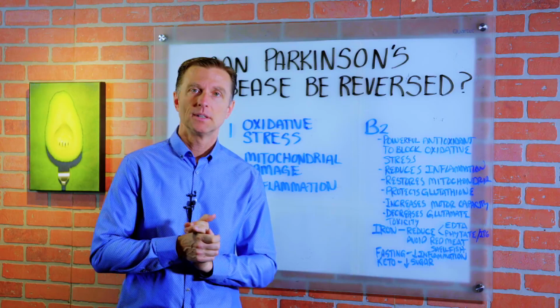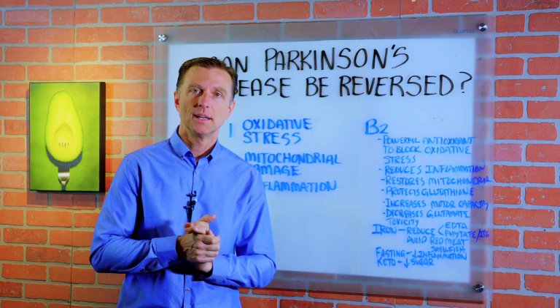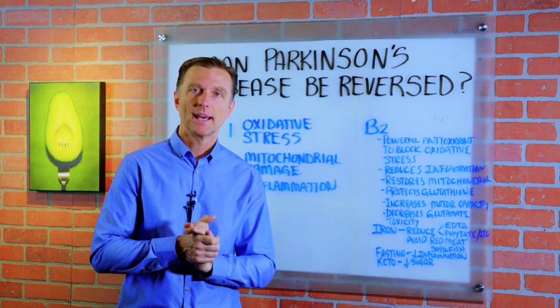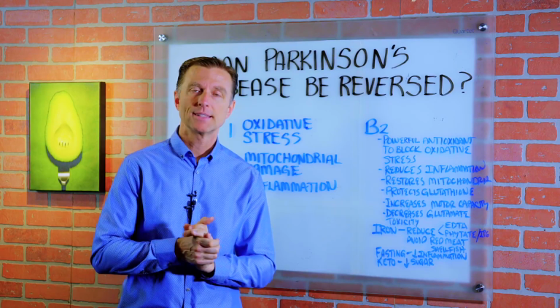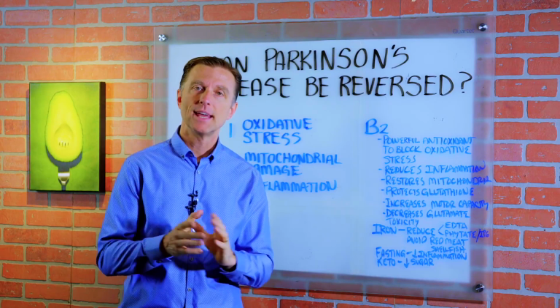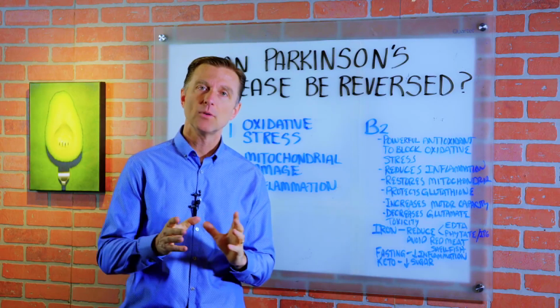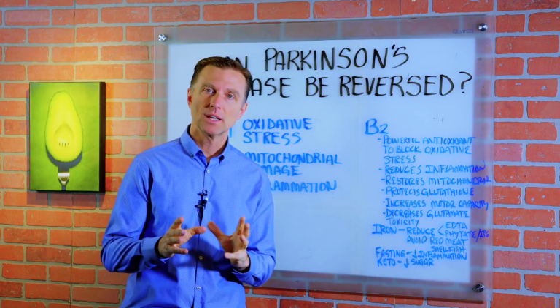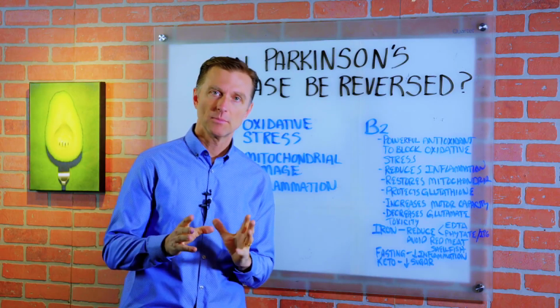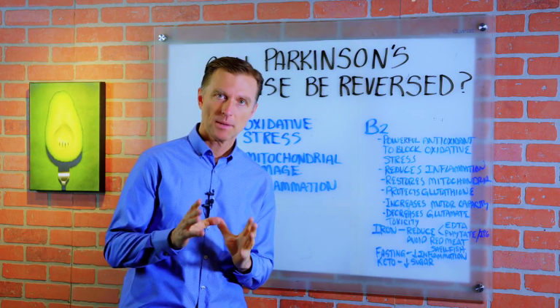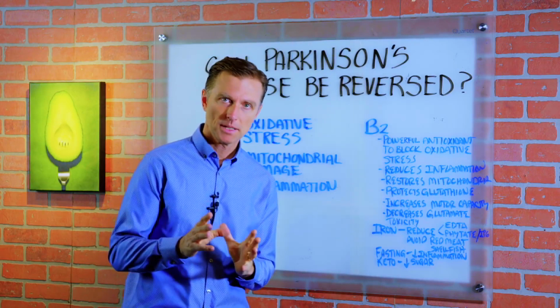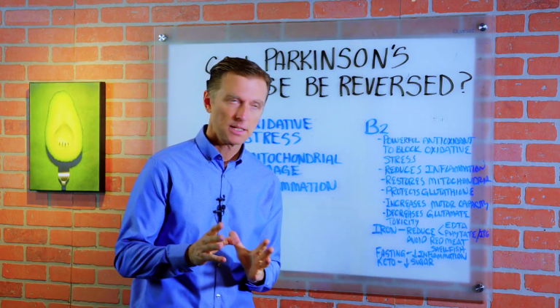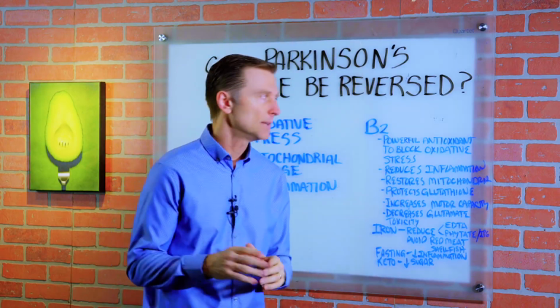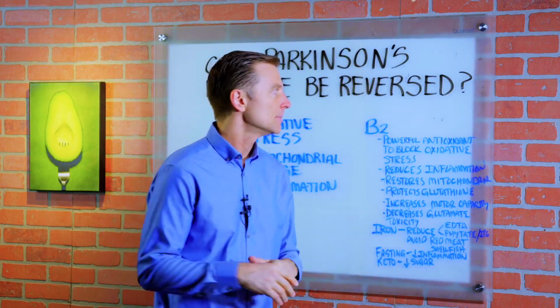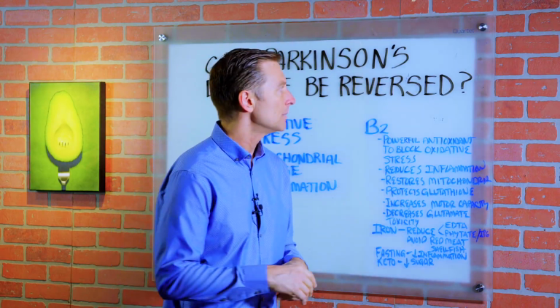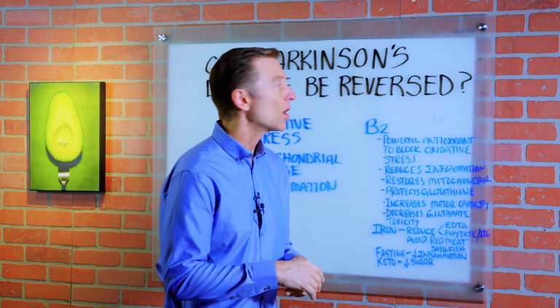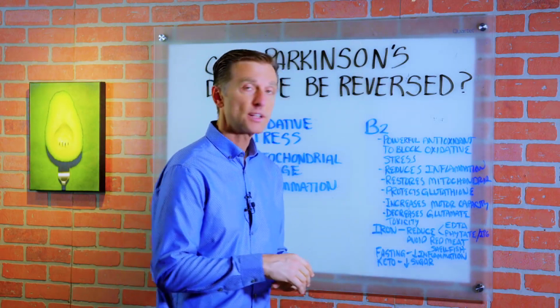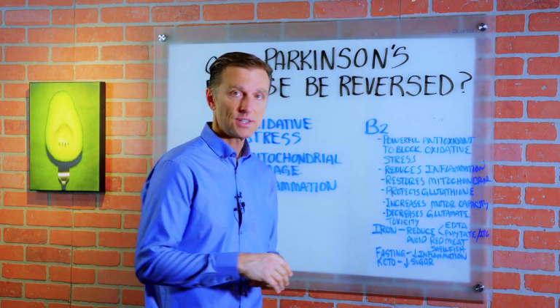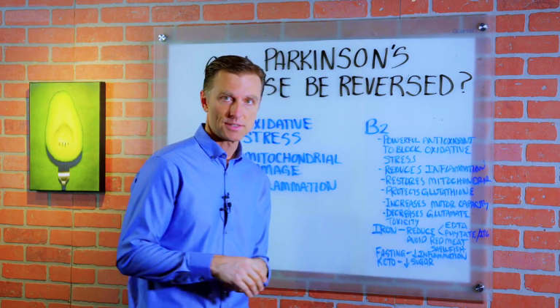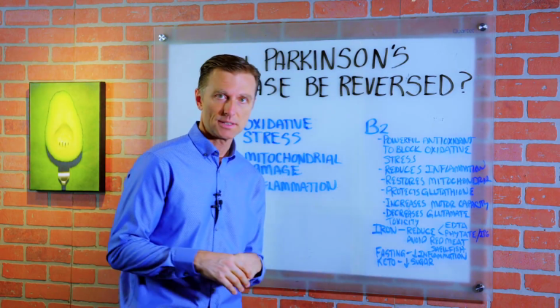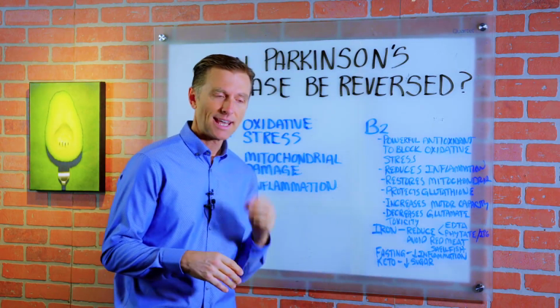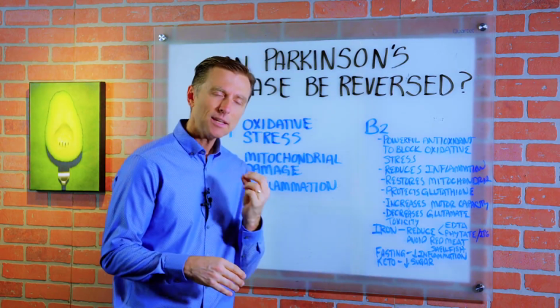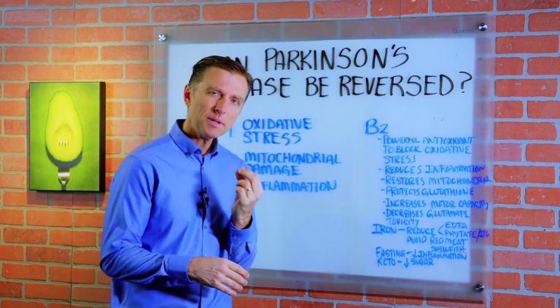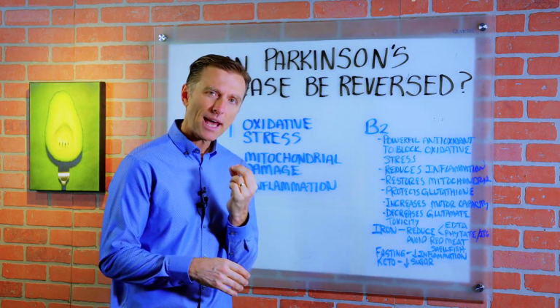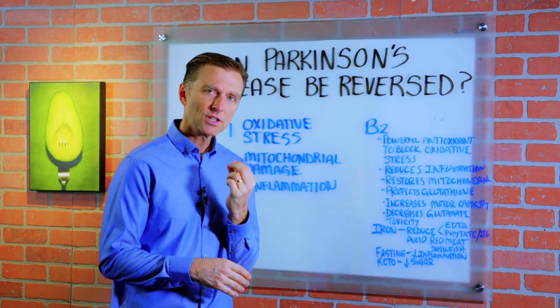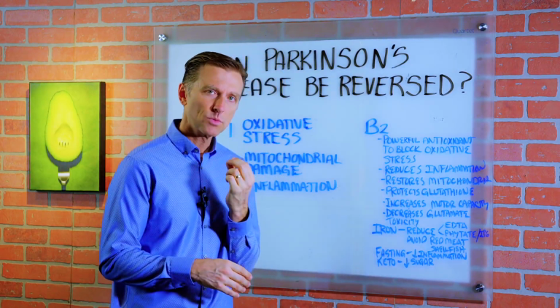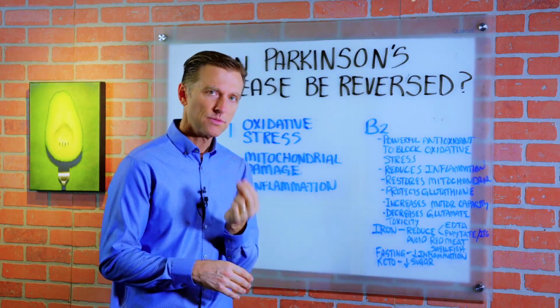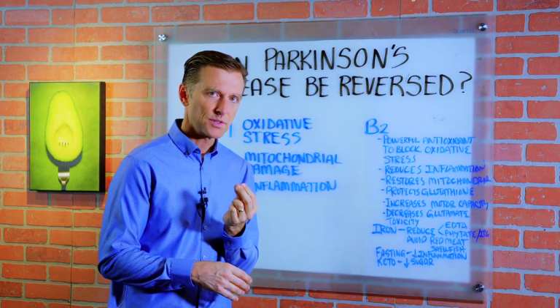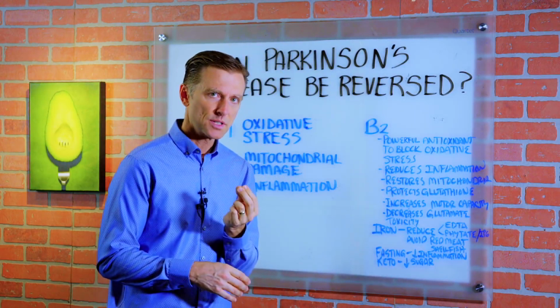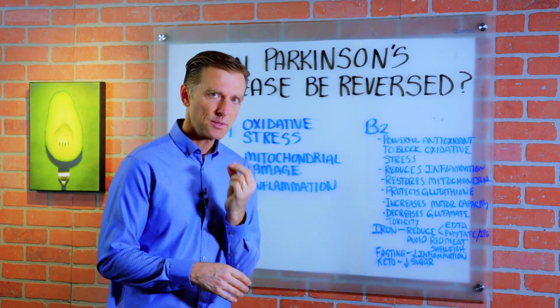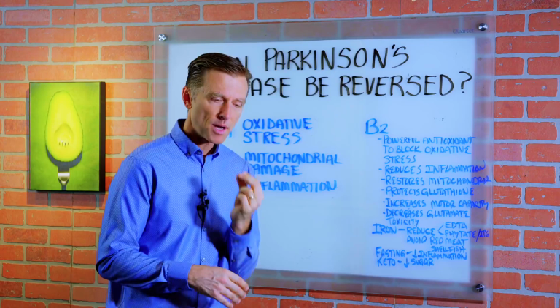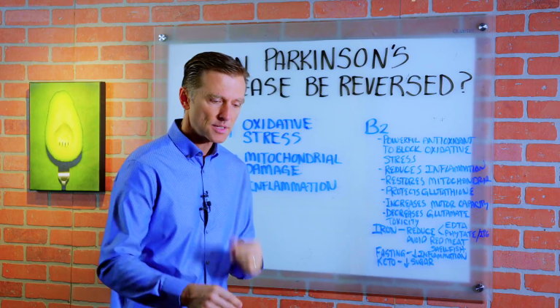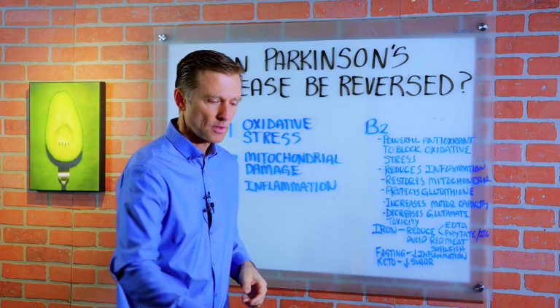Hey guys, today I want to give you my opinion on Parkinson's and can it be actually reversed? Is it possible?